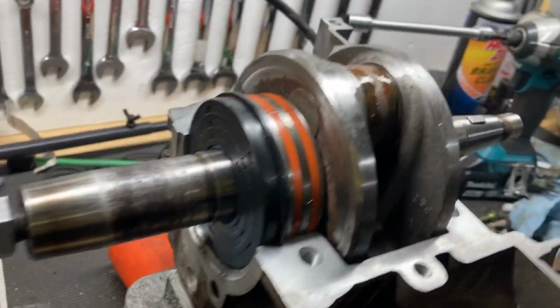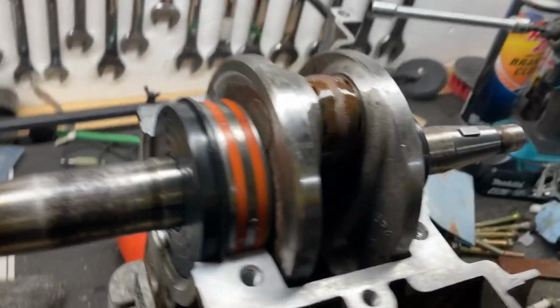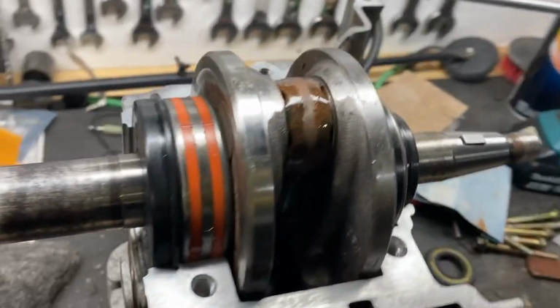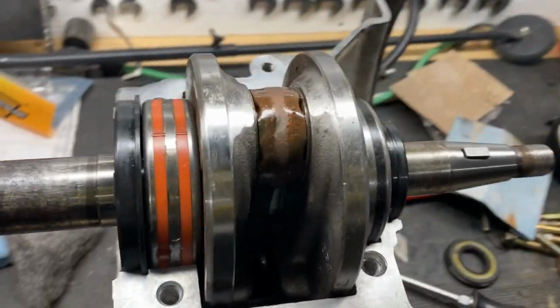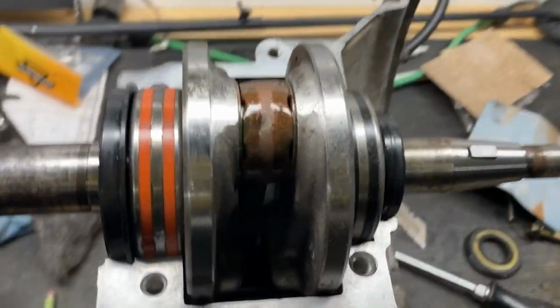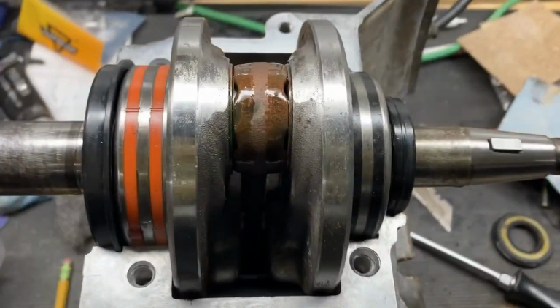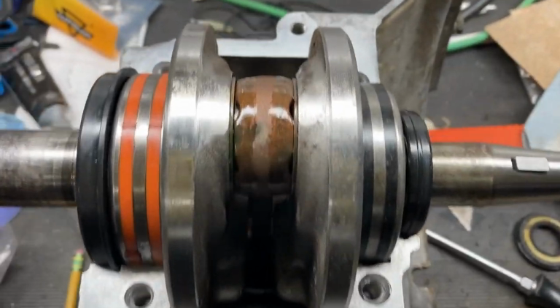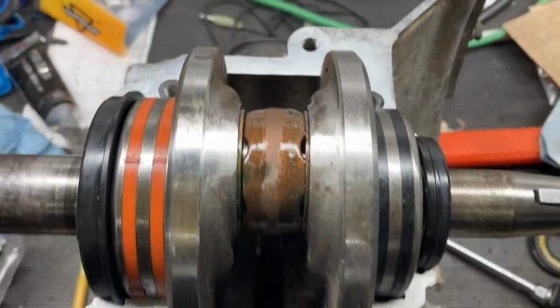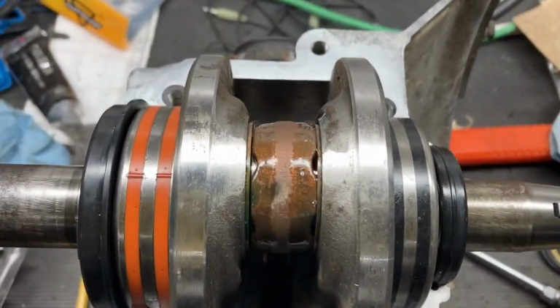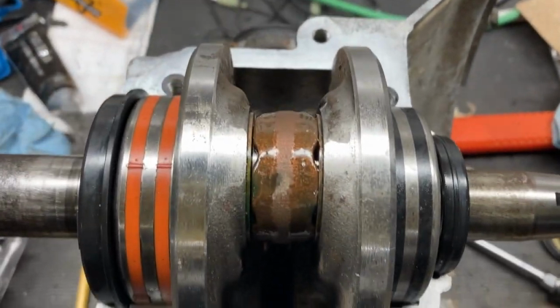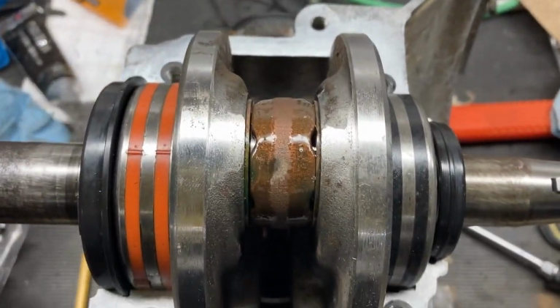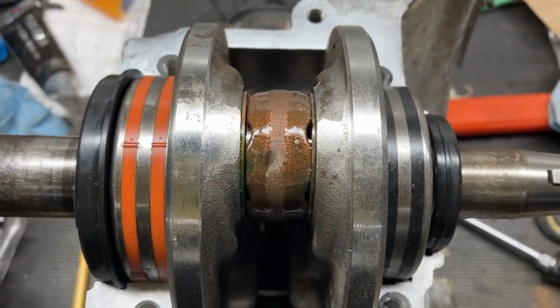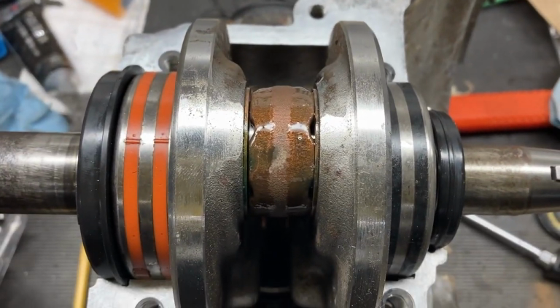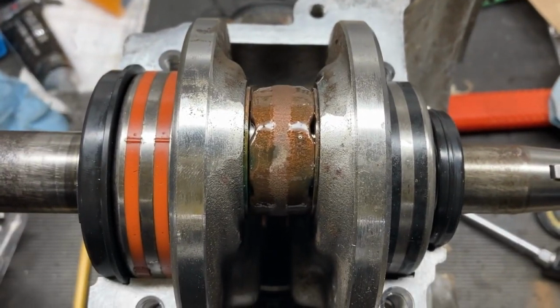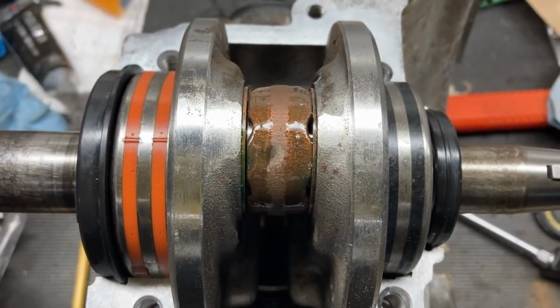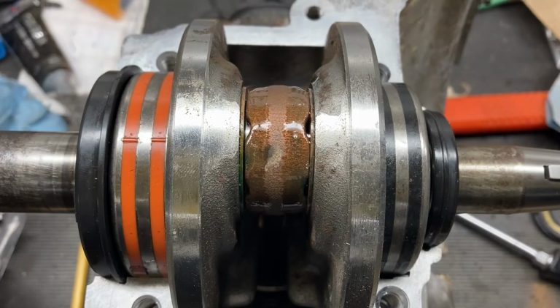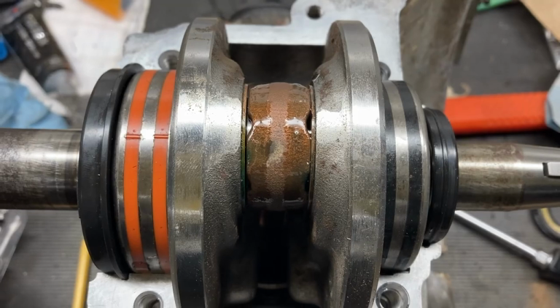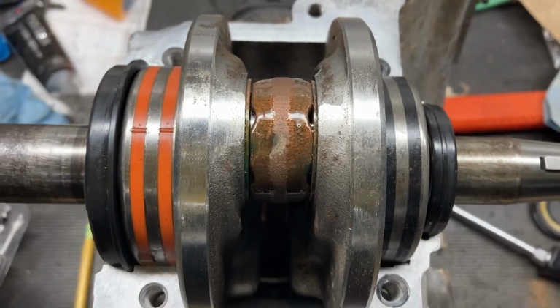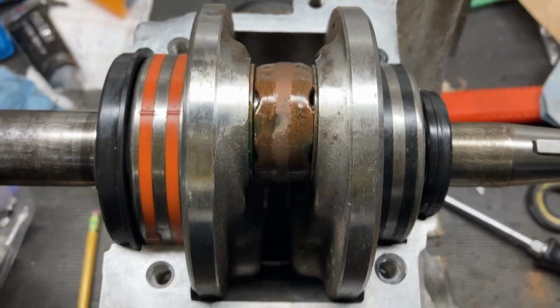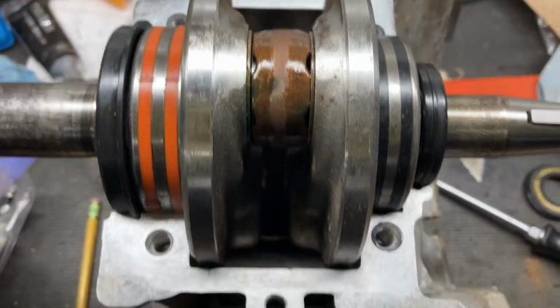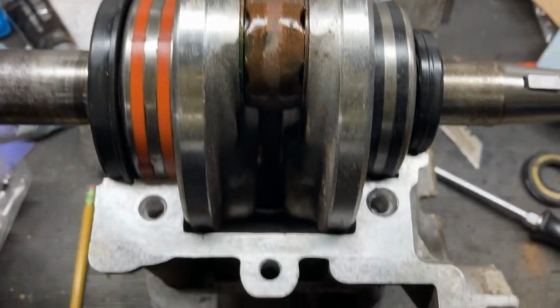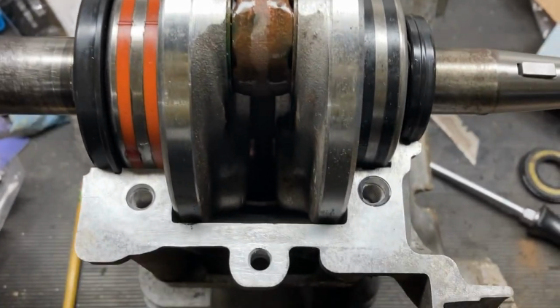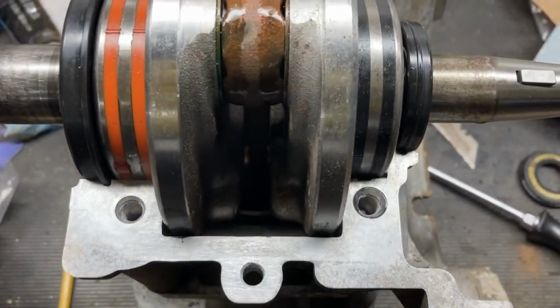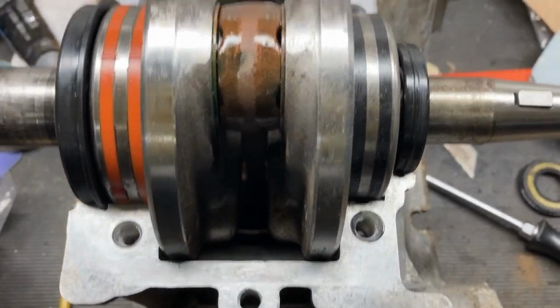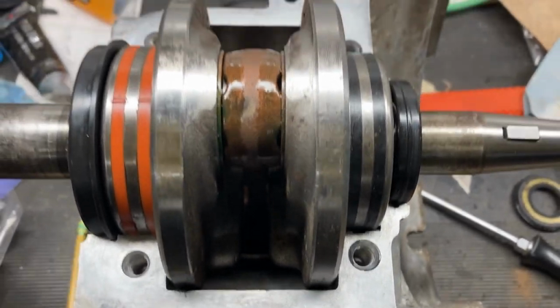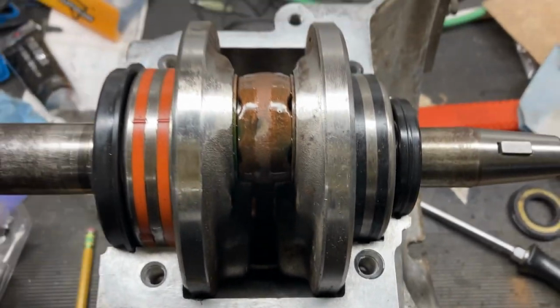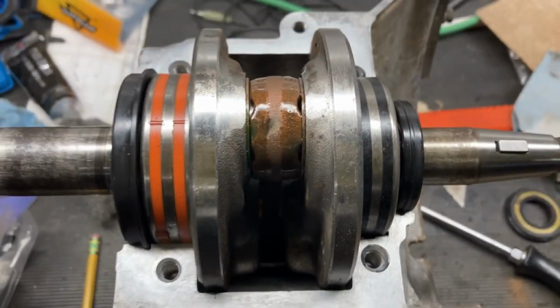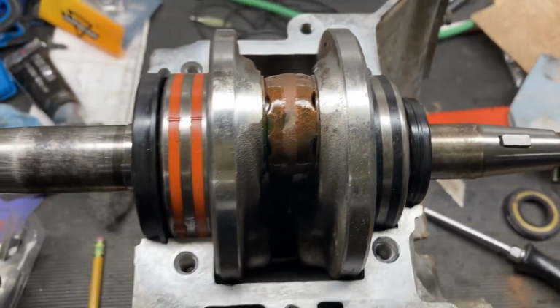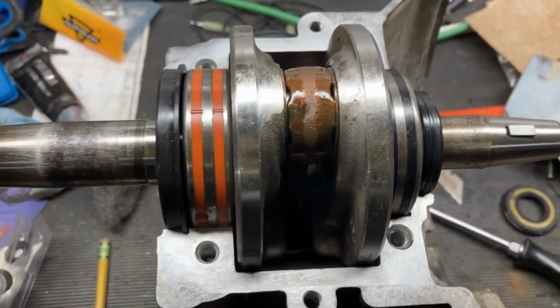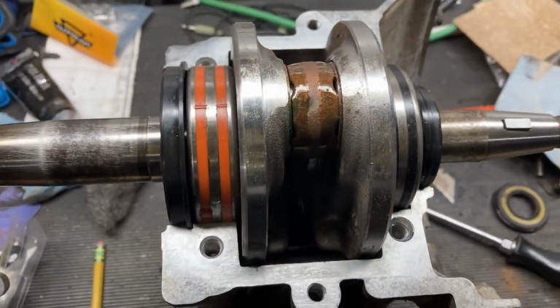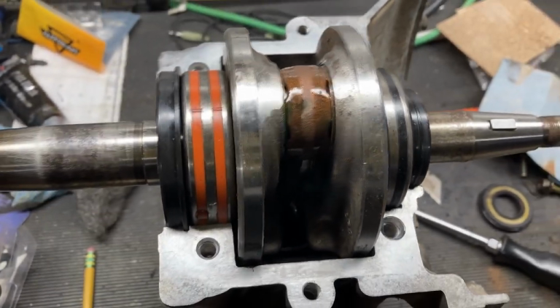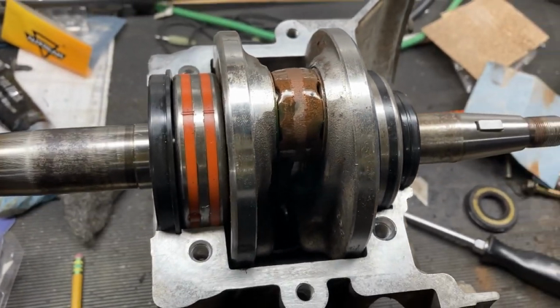Here you can see we've got the new crank seals in. We have a healthy amount of oil on the wrist pin, connecting rod, and main bearings.